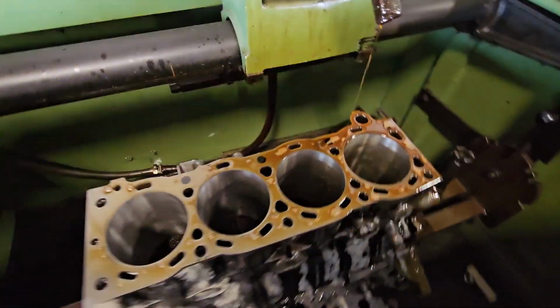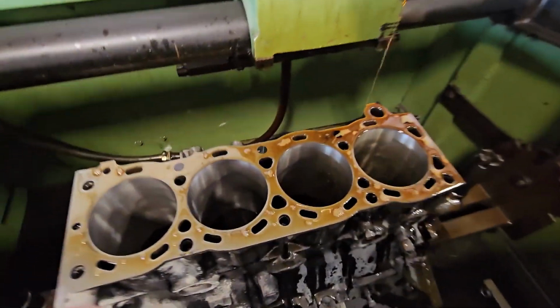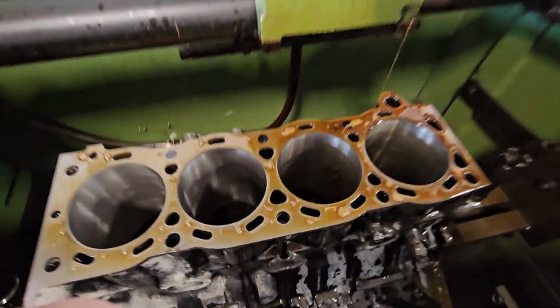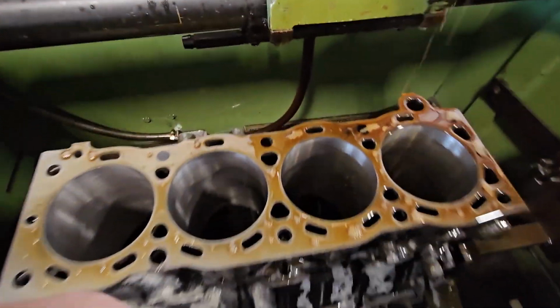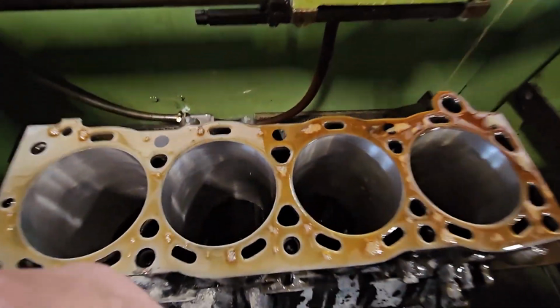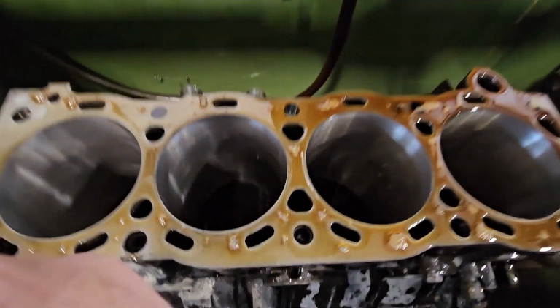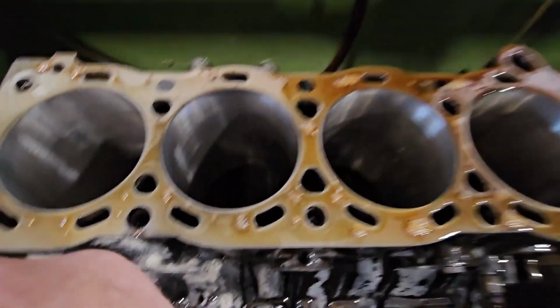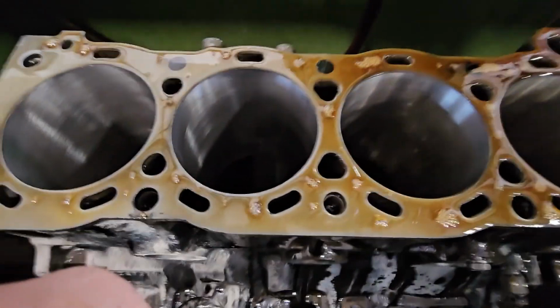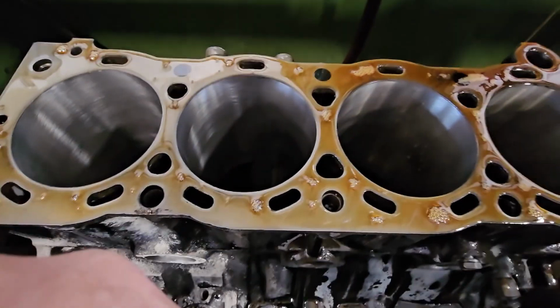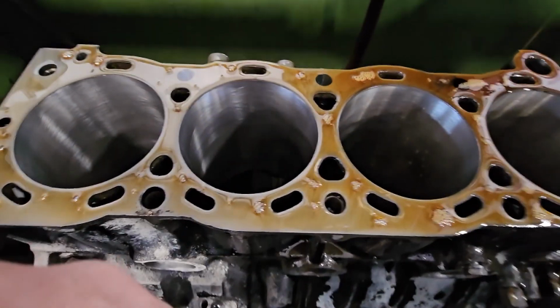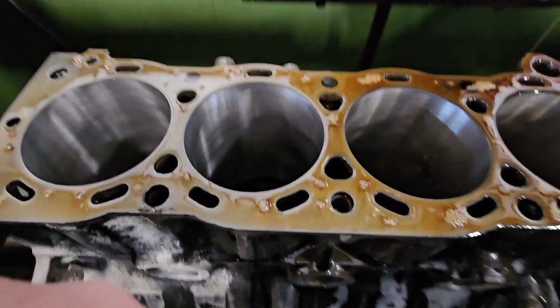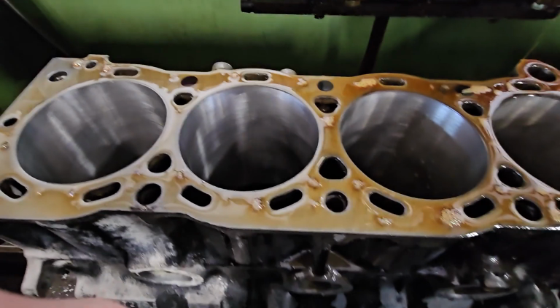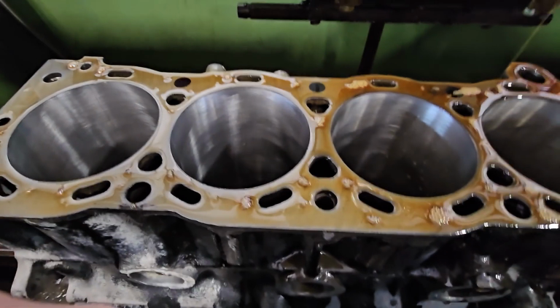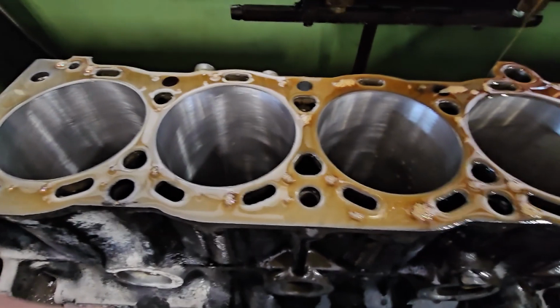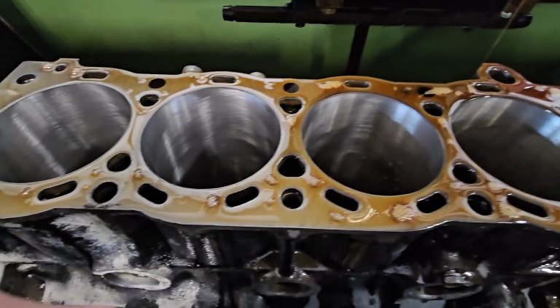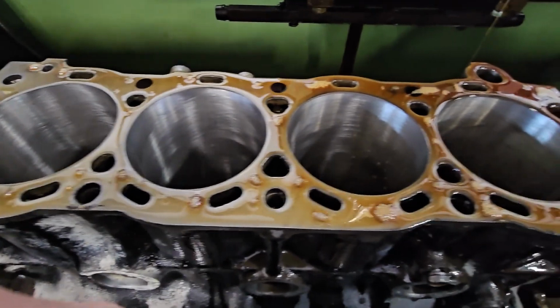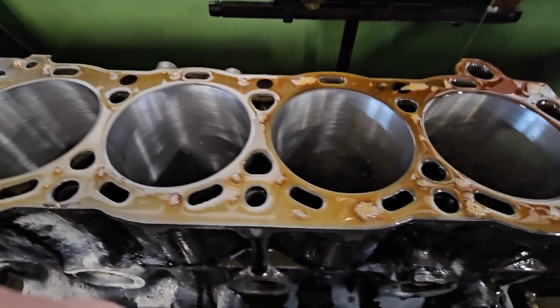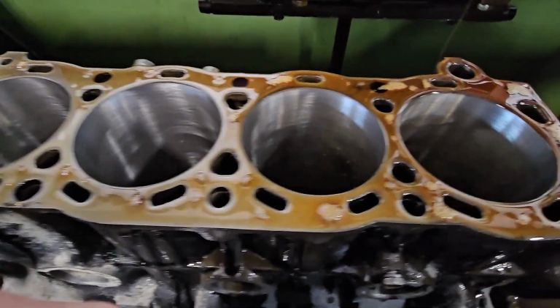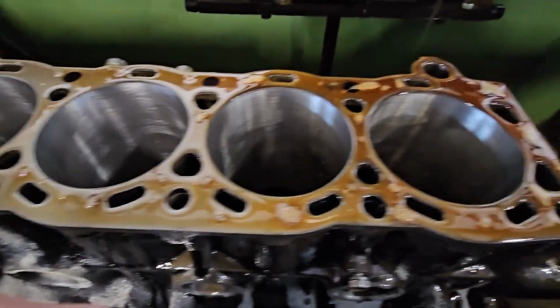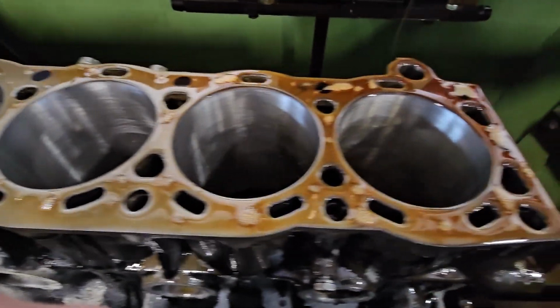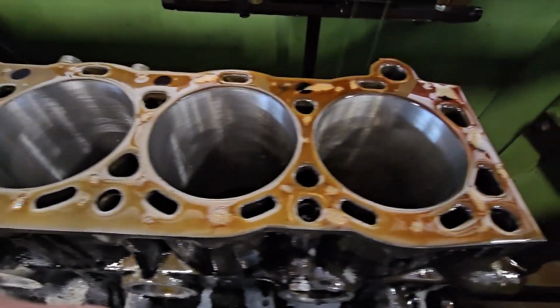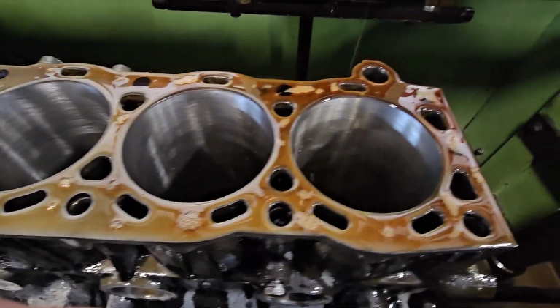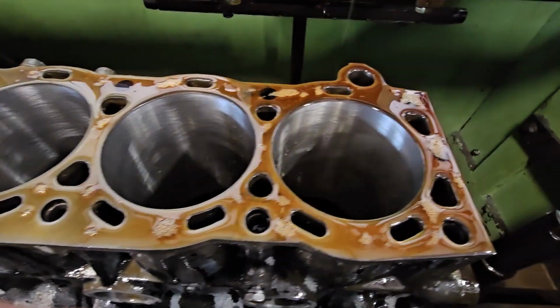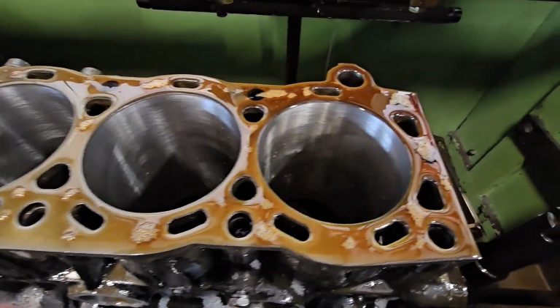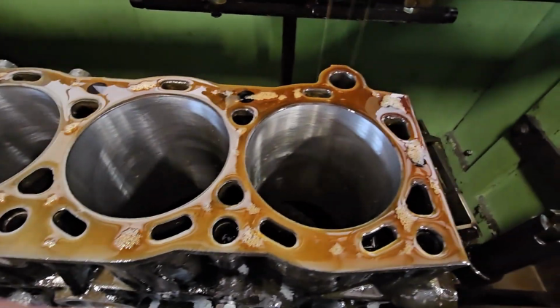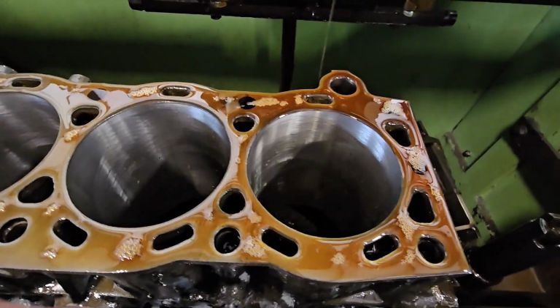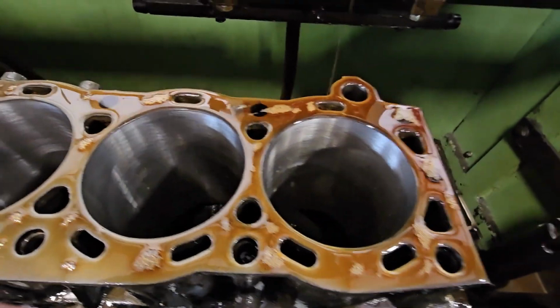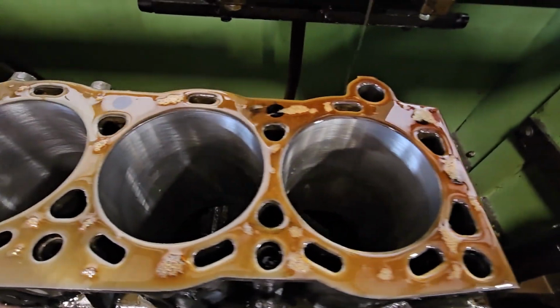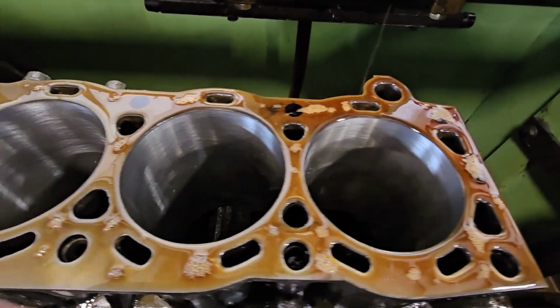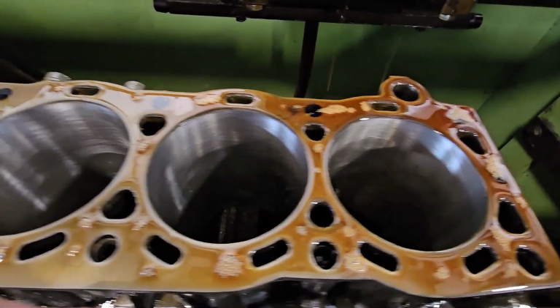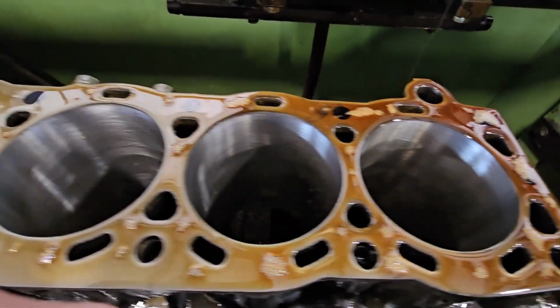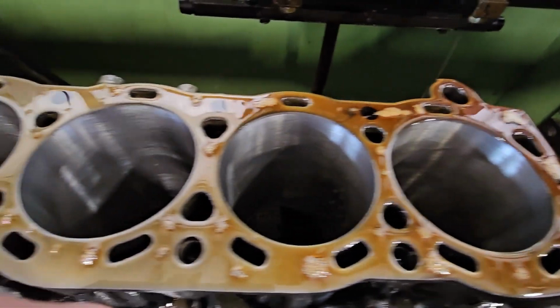There we have it. The bore is ready. Getting closer and closer to the install. It looks all shiny.